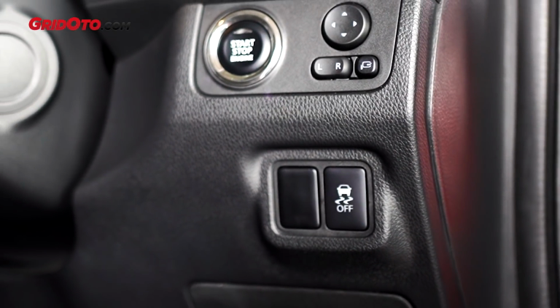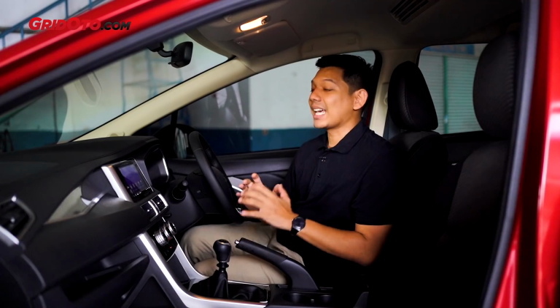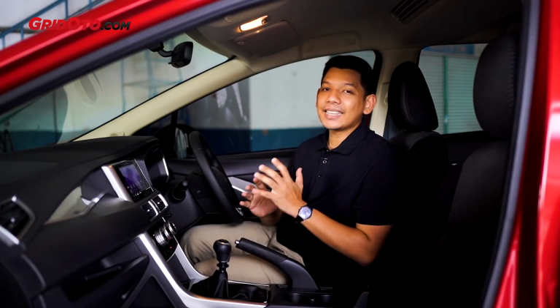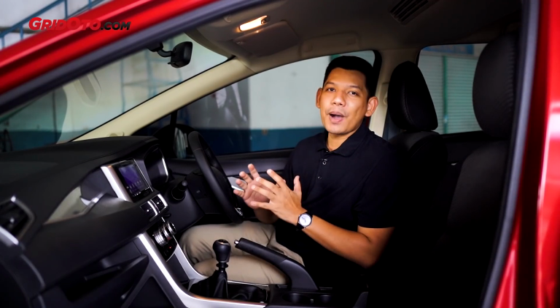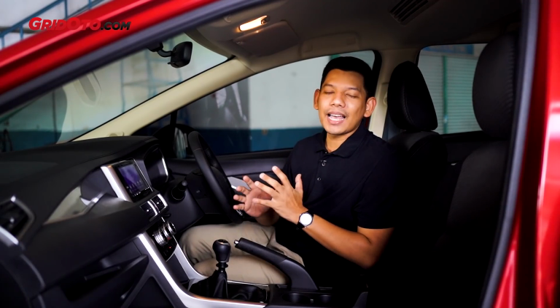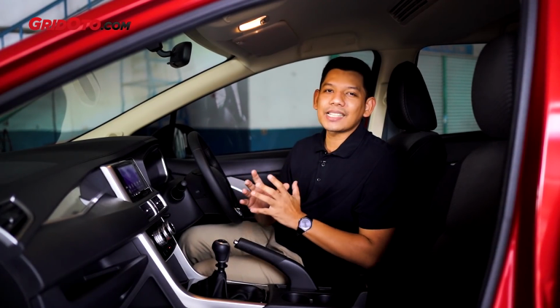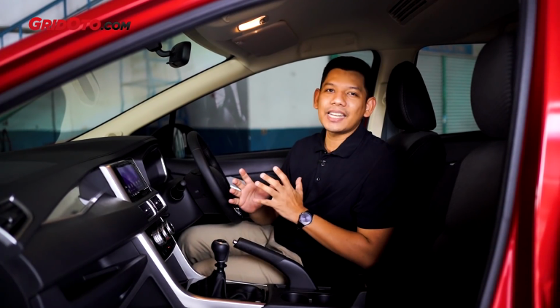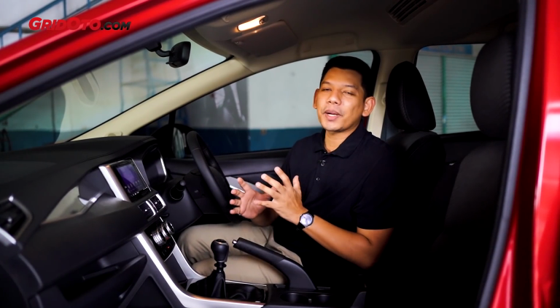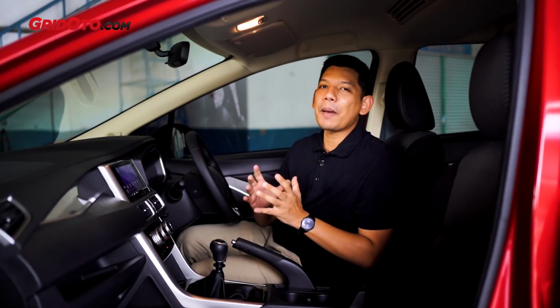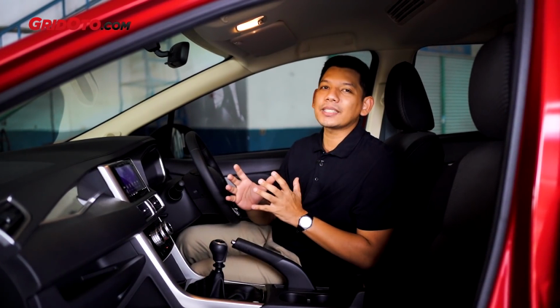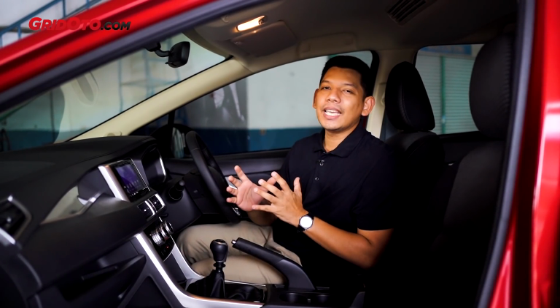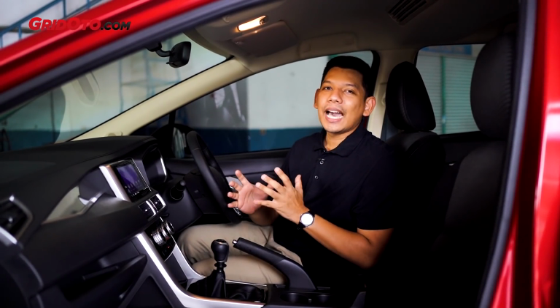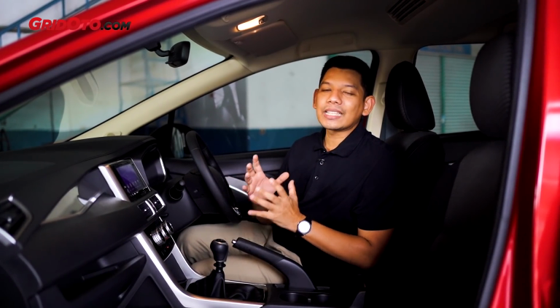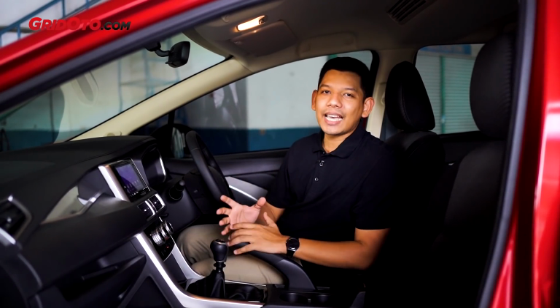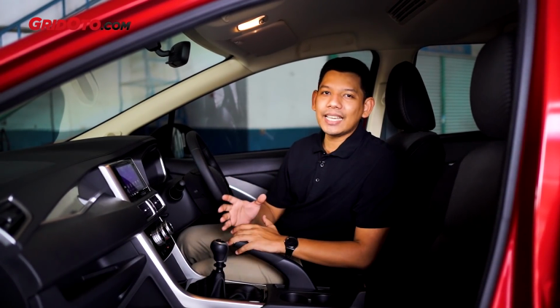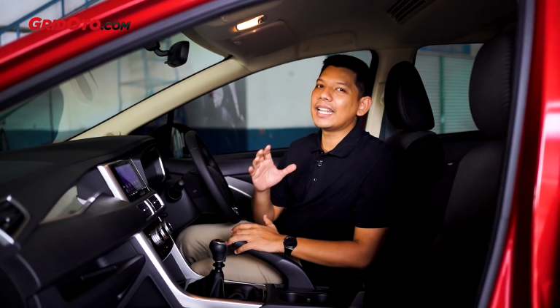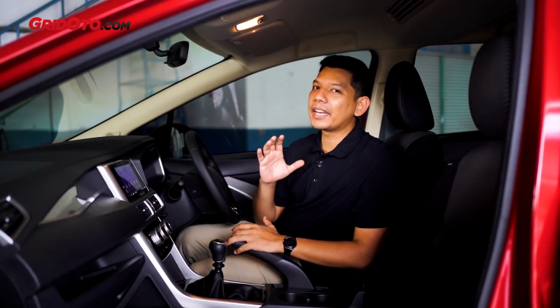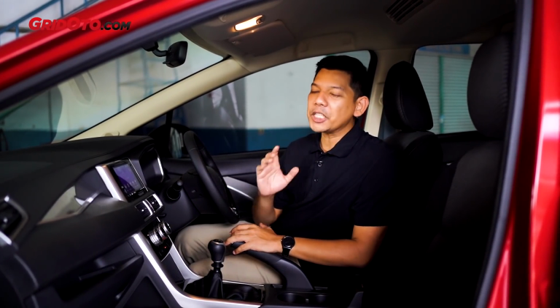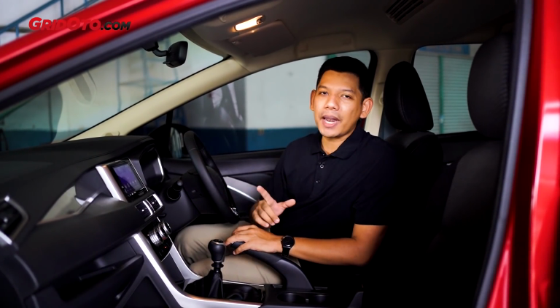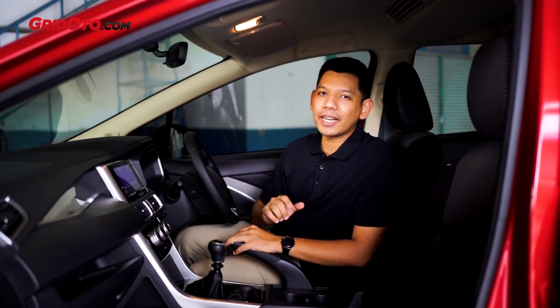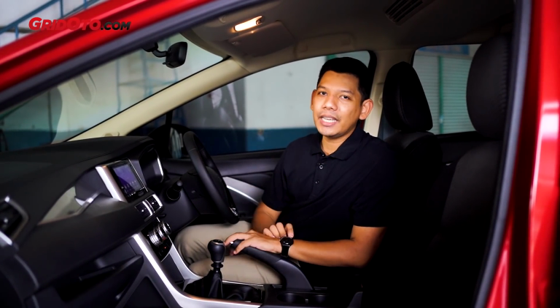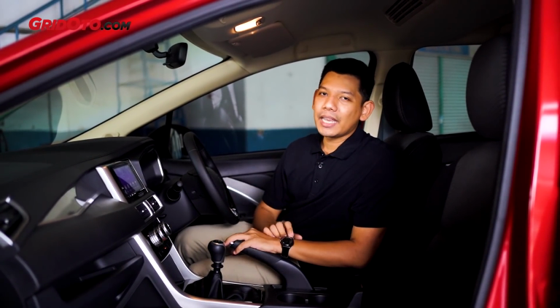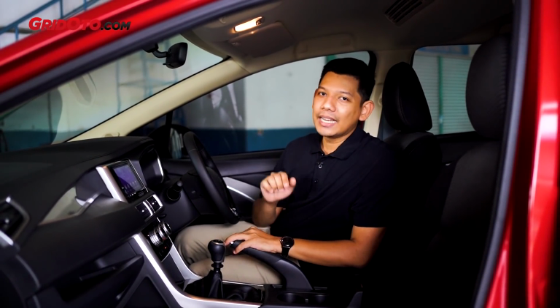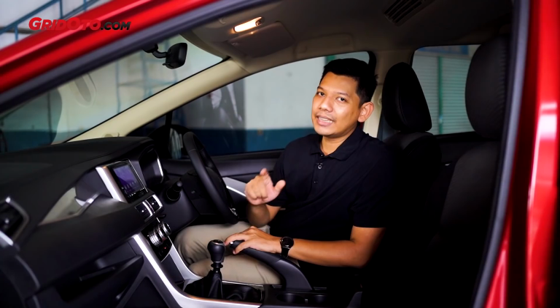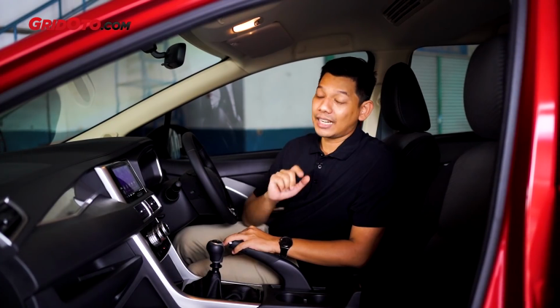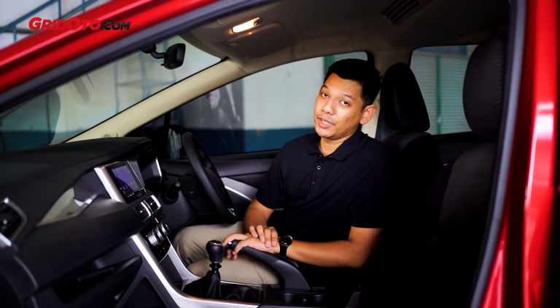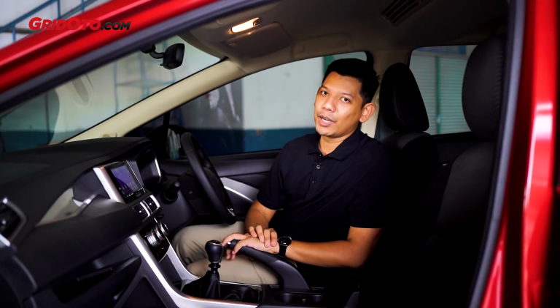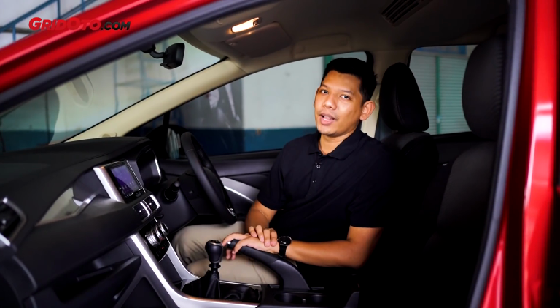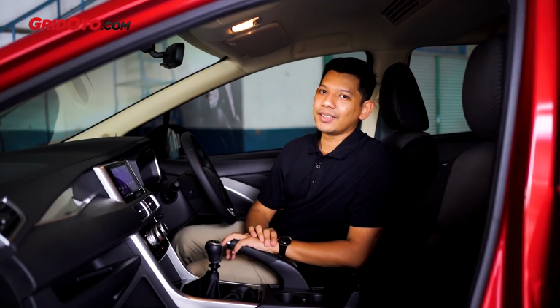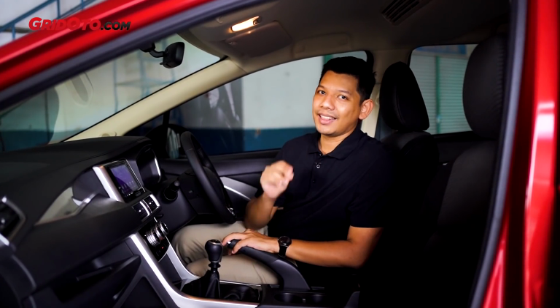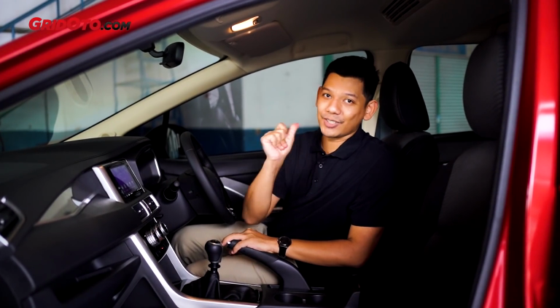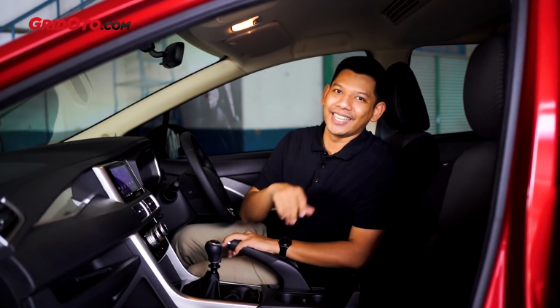Sekarang kita bakal ngerasain seperti apa rasanya mengendarai Xpander ini dengan transmisi manual. Langsung aja.